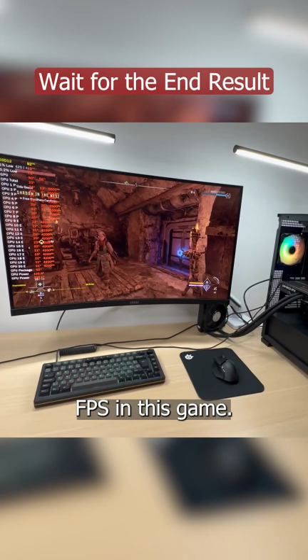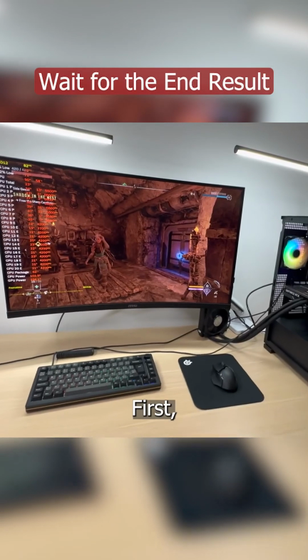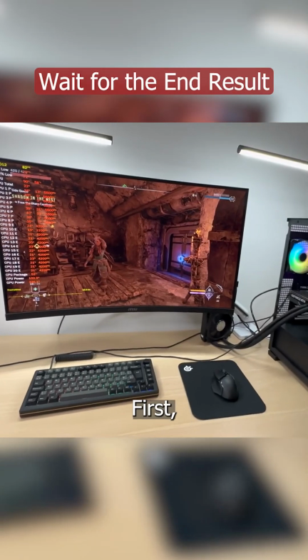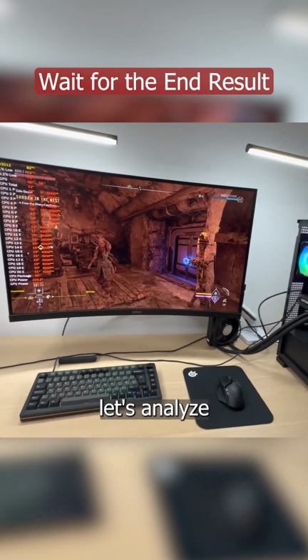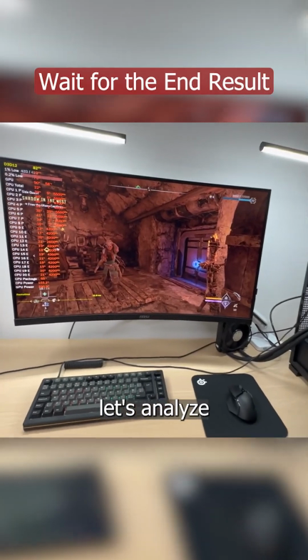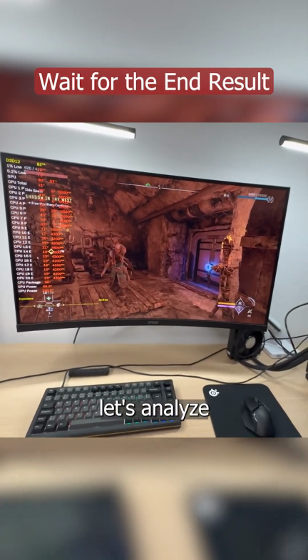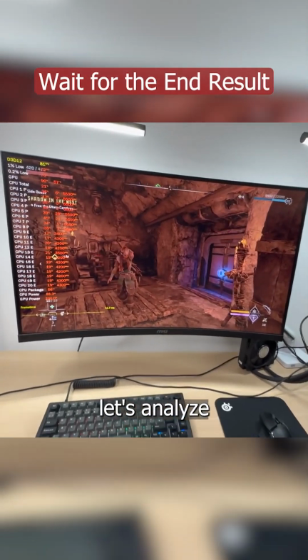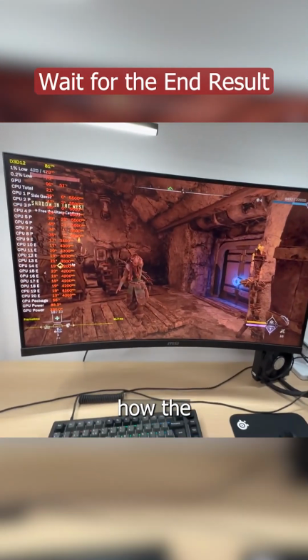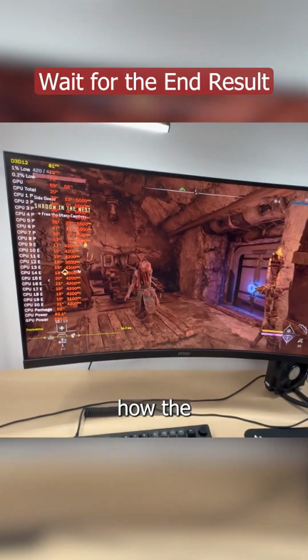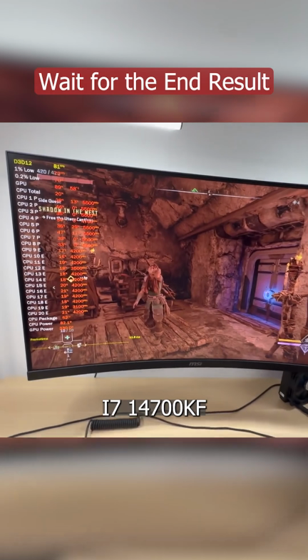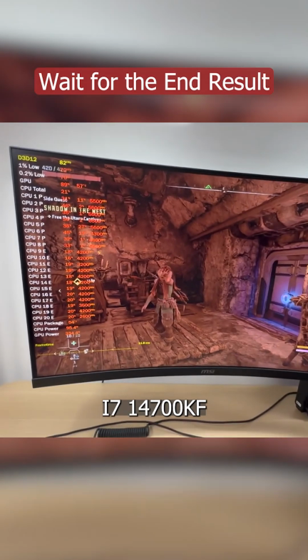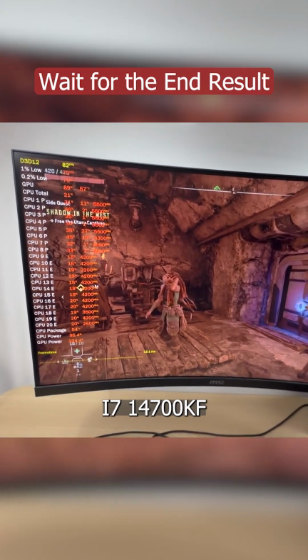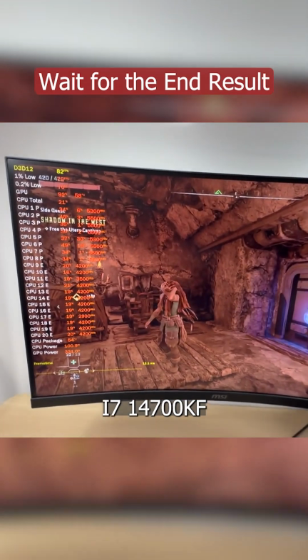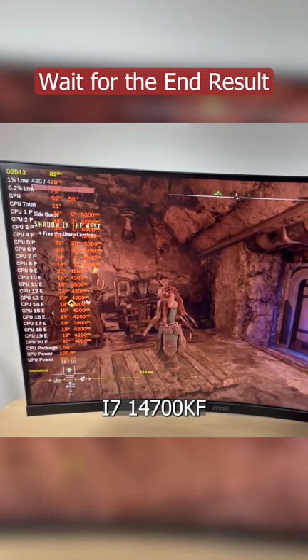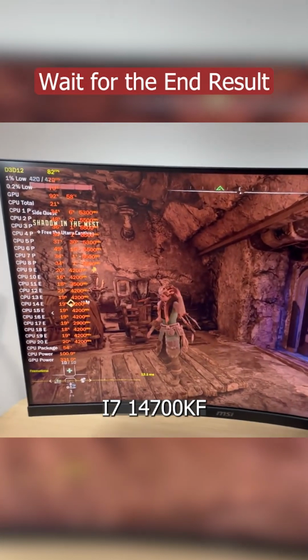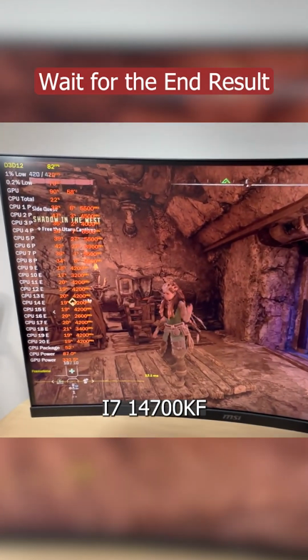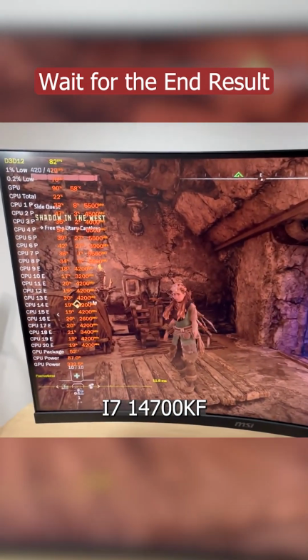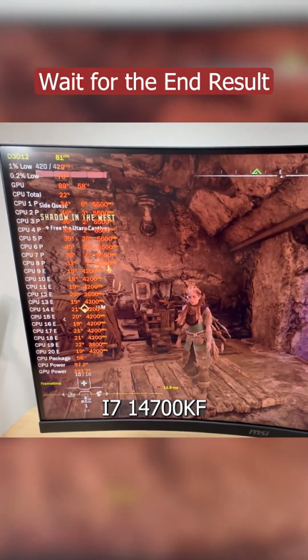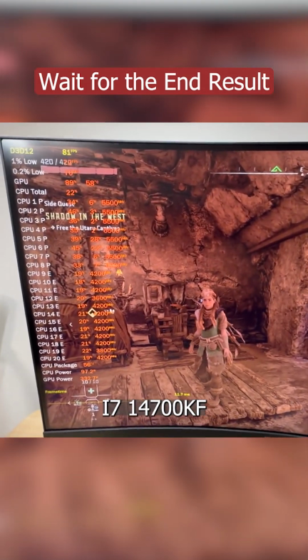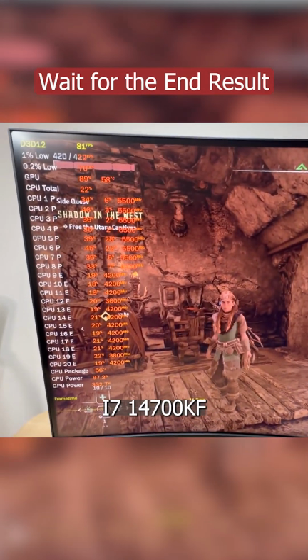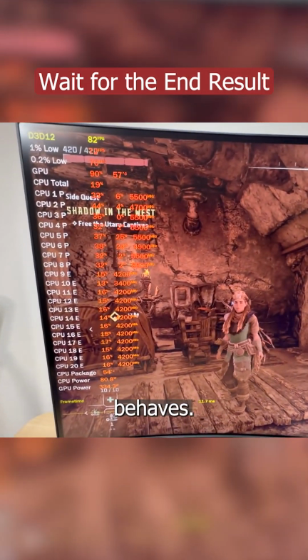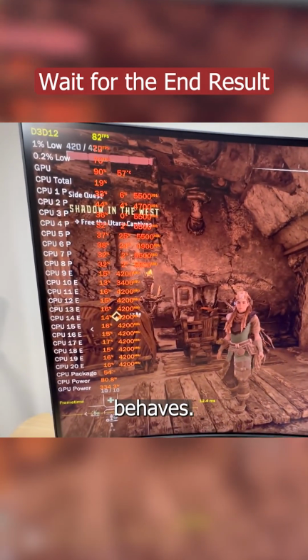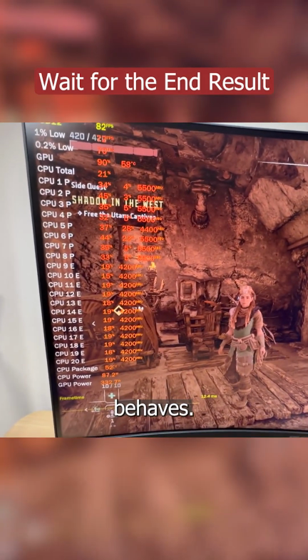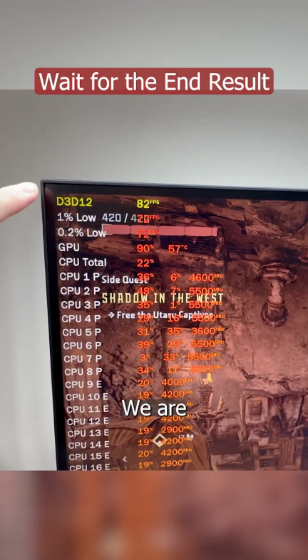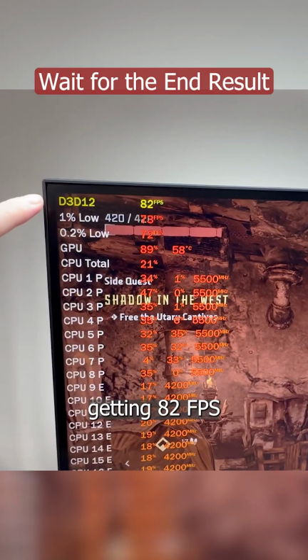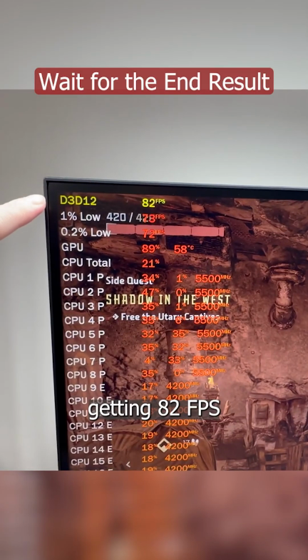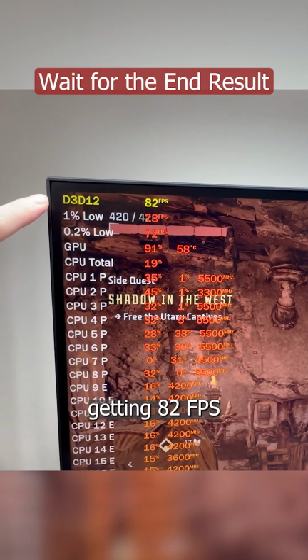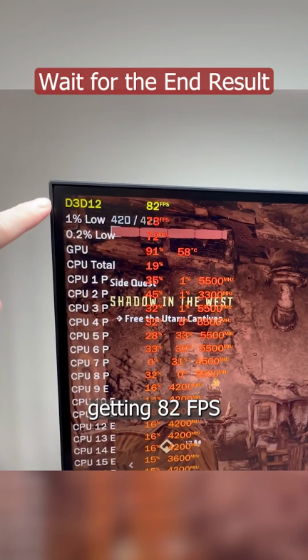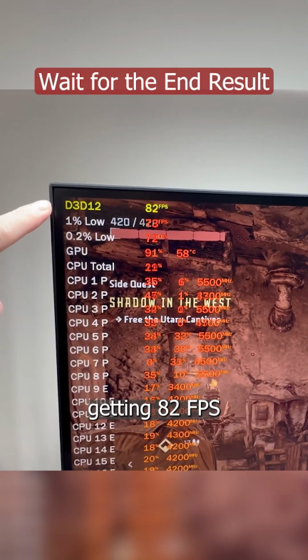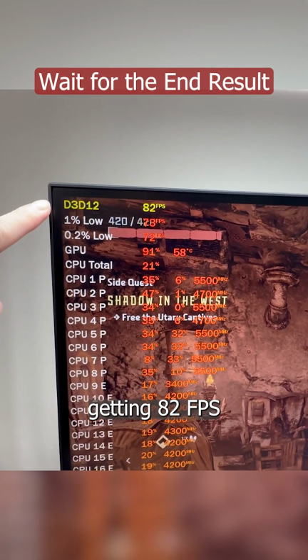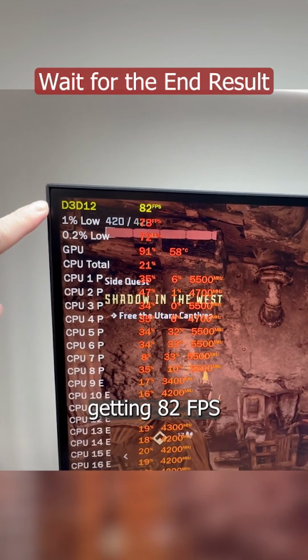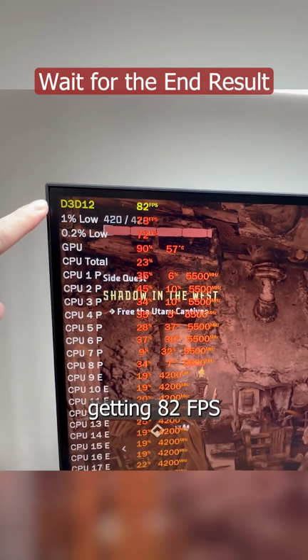First, let's analyze how the i7-14700KF behaves. We are getting 82 FPS.